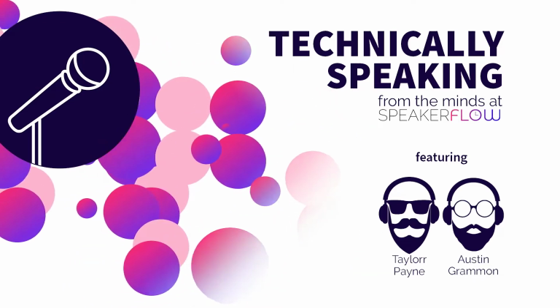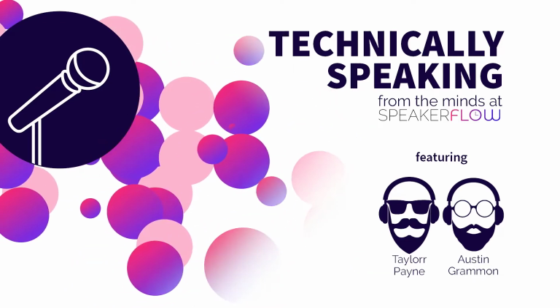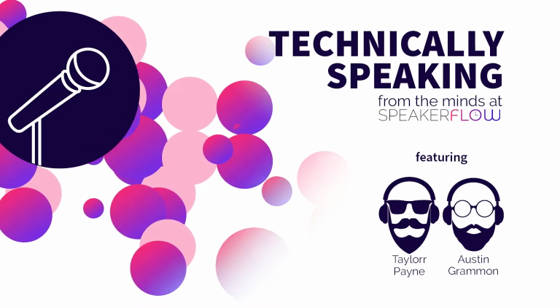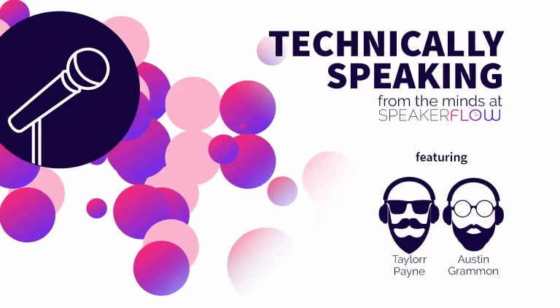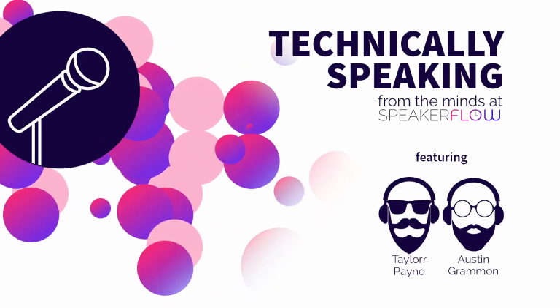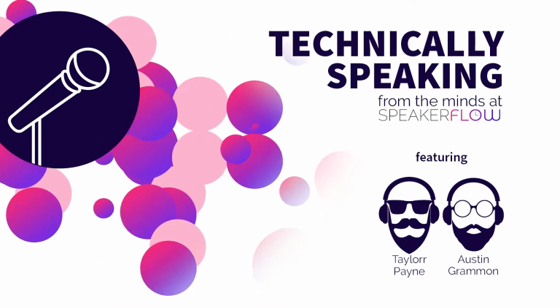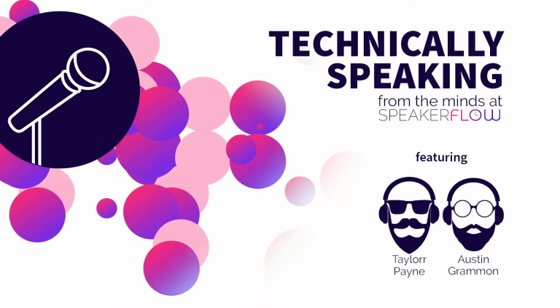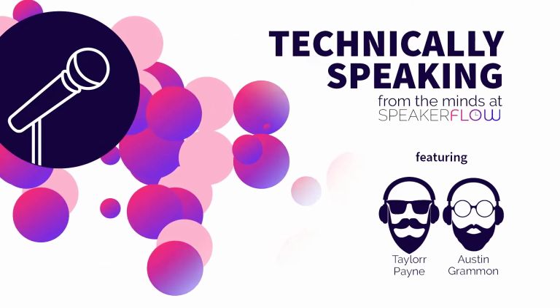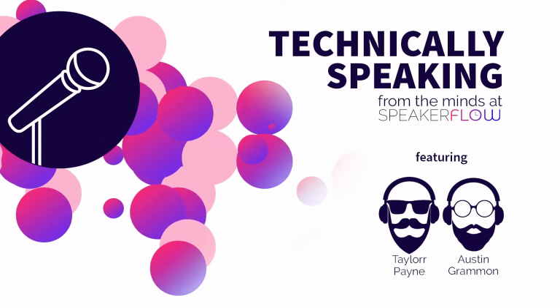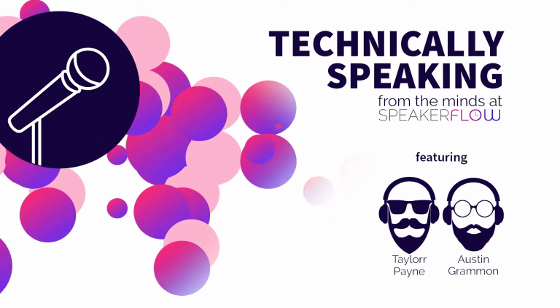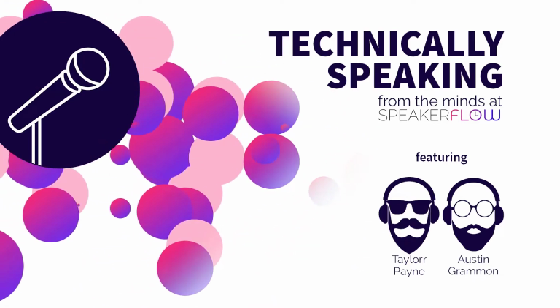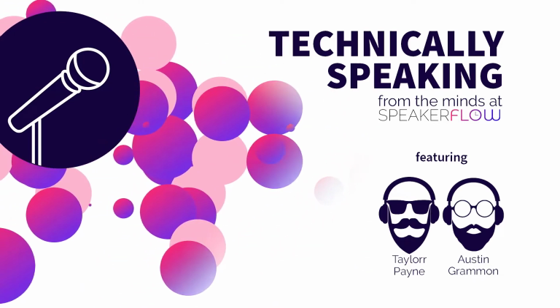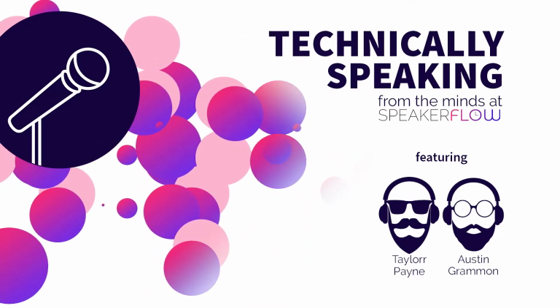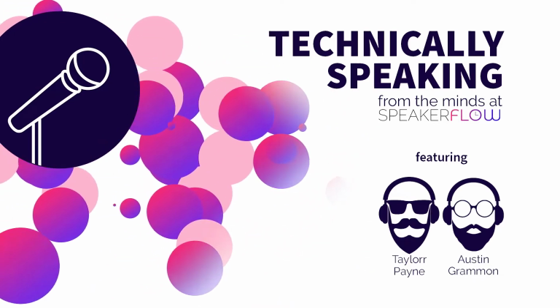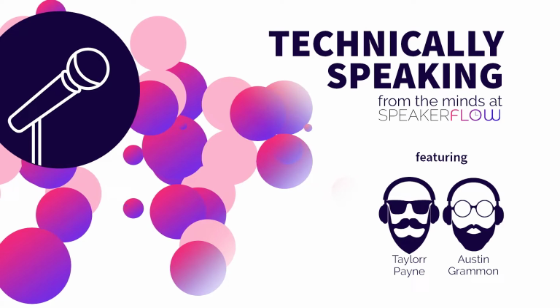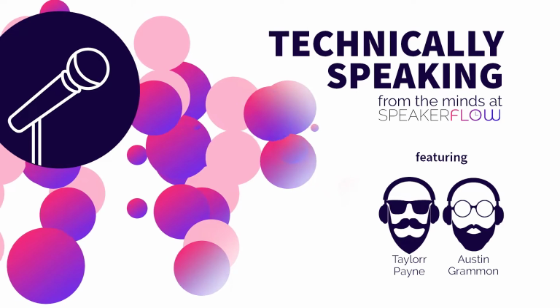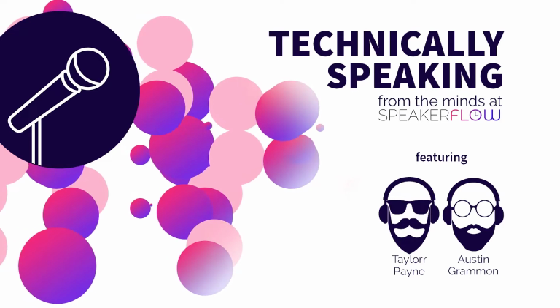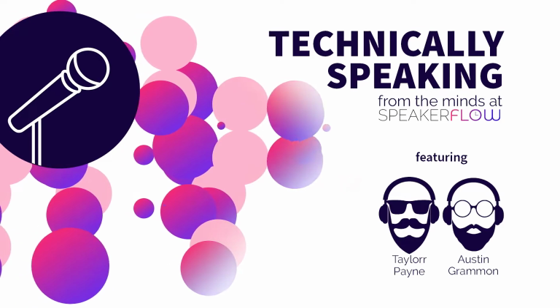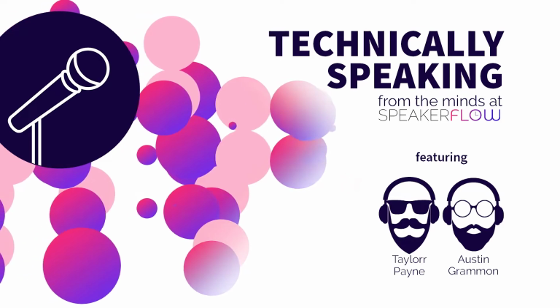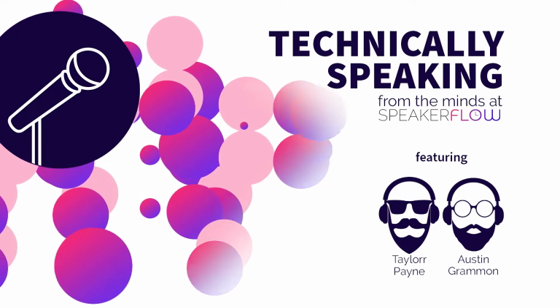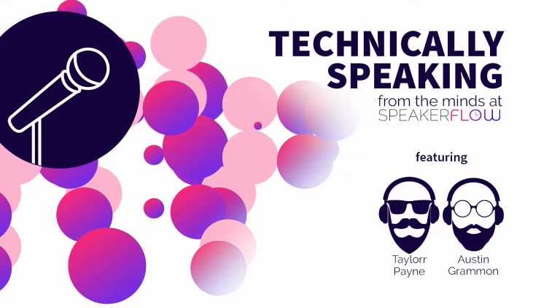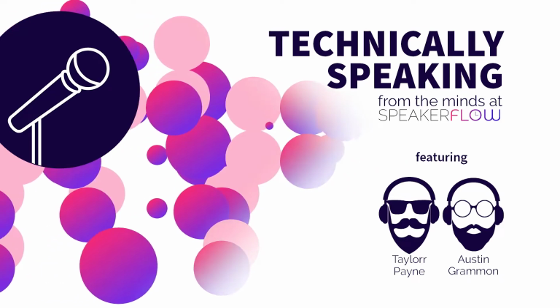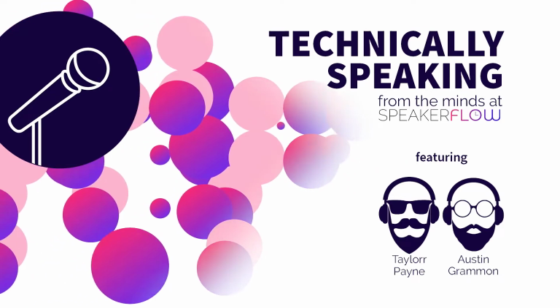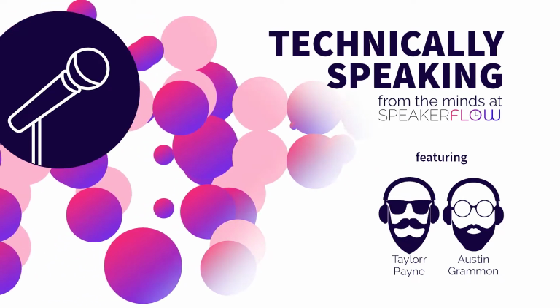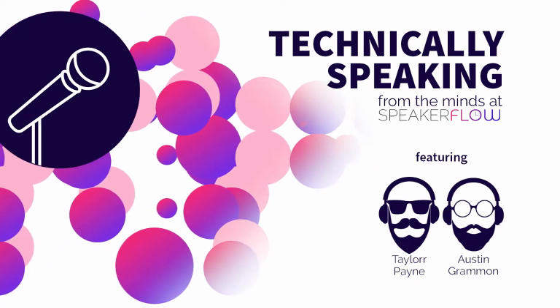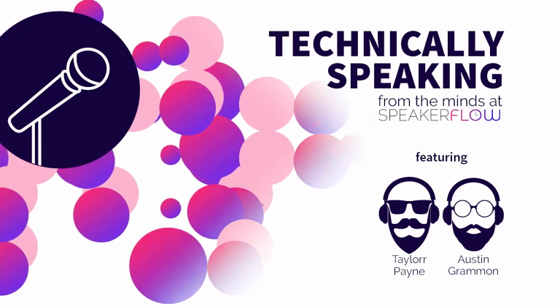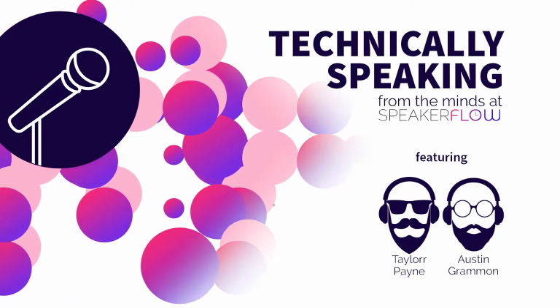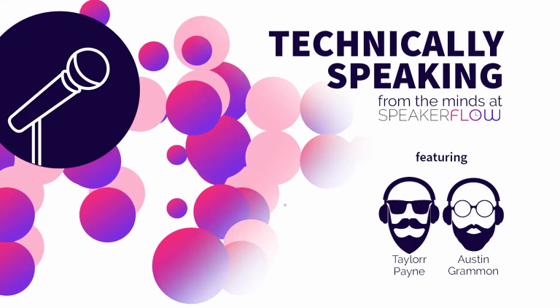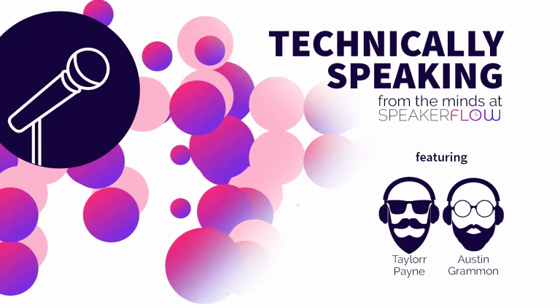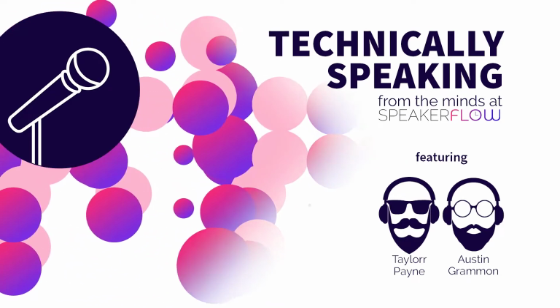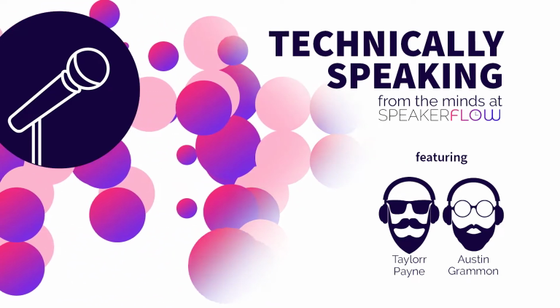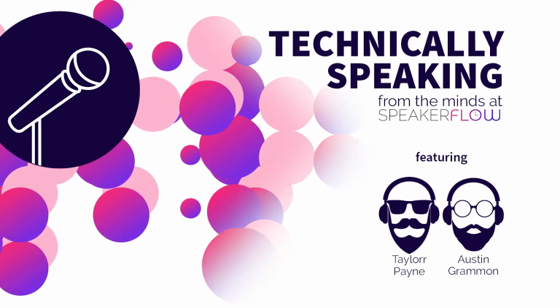Master the business of speaking with your hosts, Taylor and Austin. You're listening to Technically Speaking.